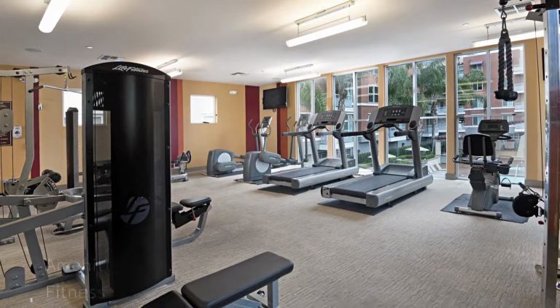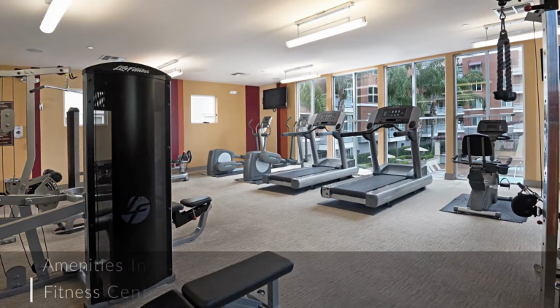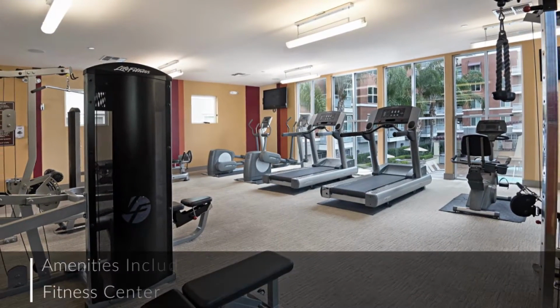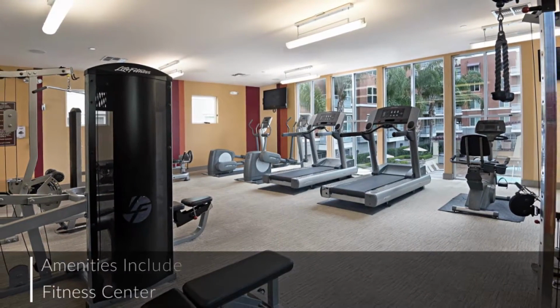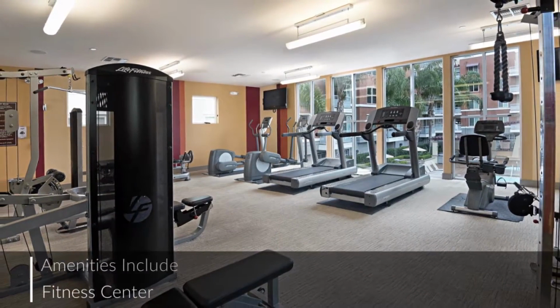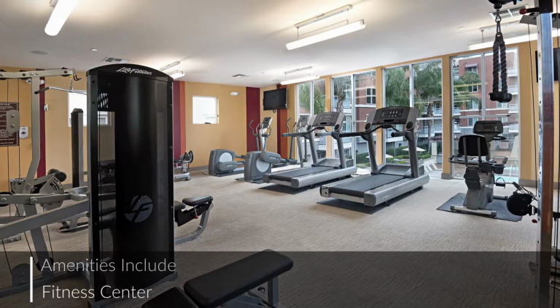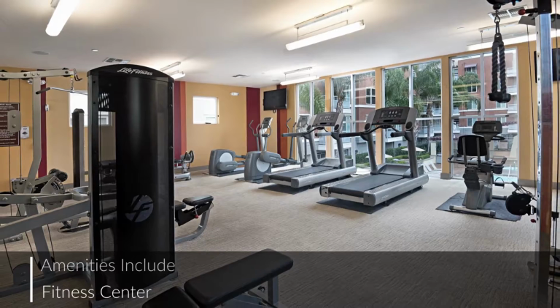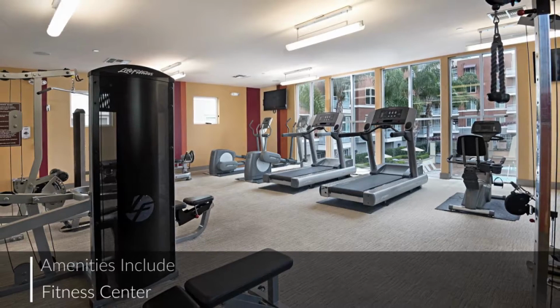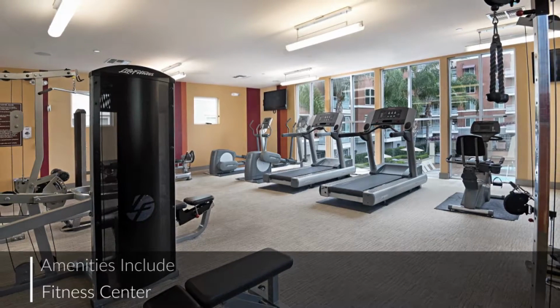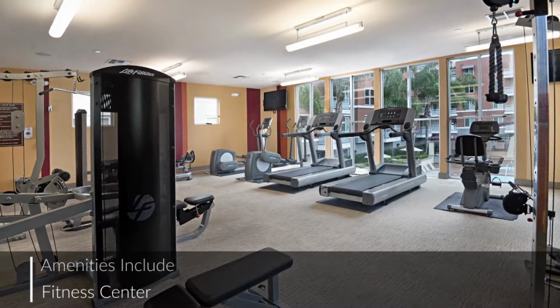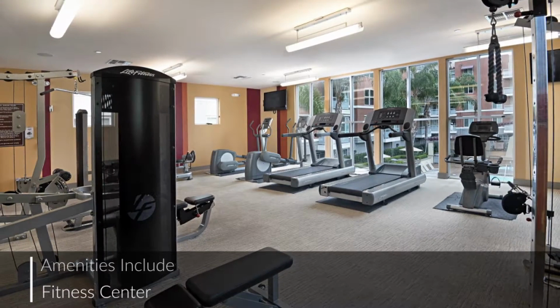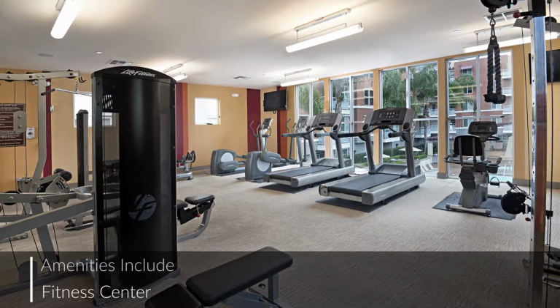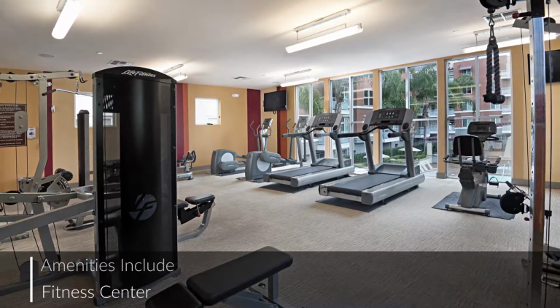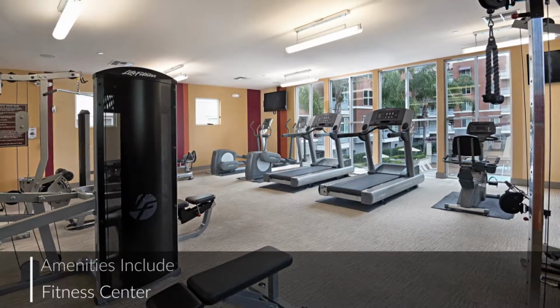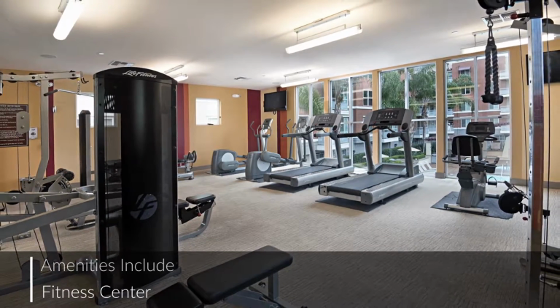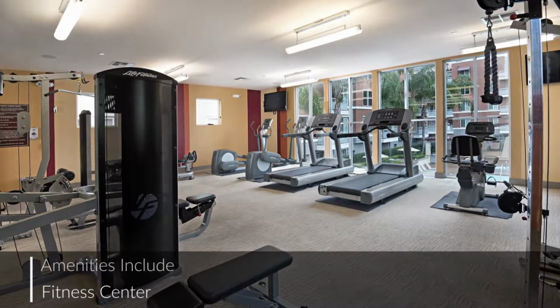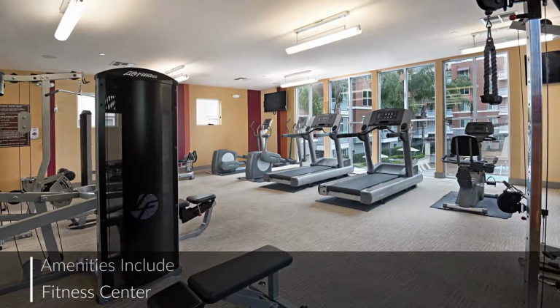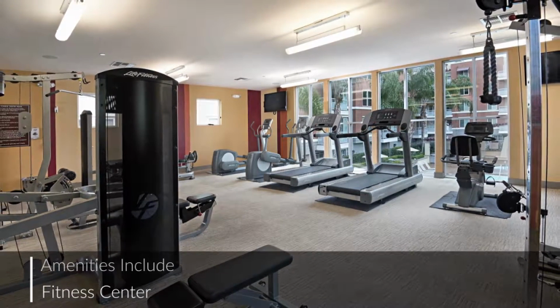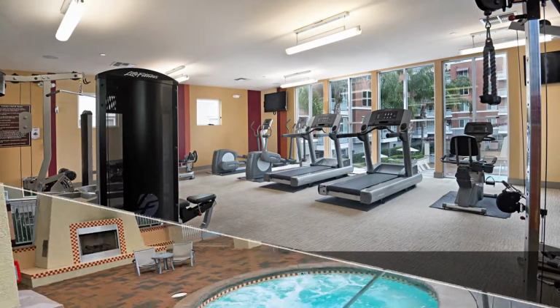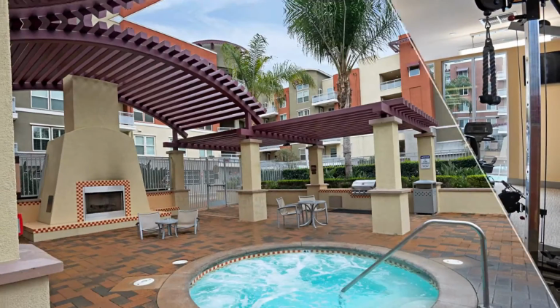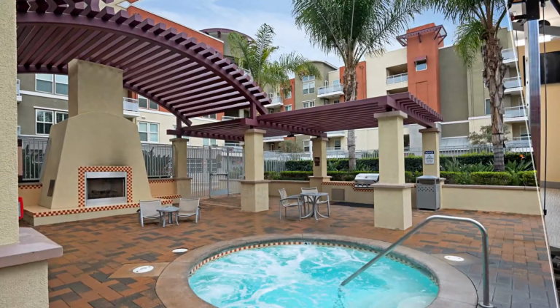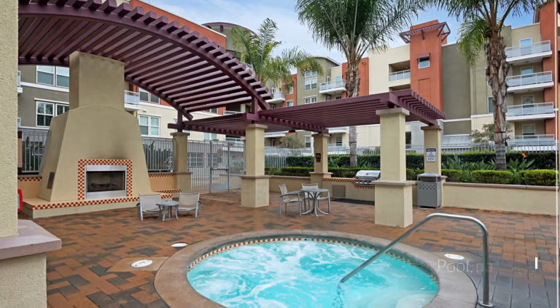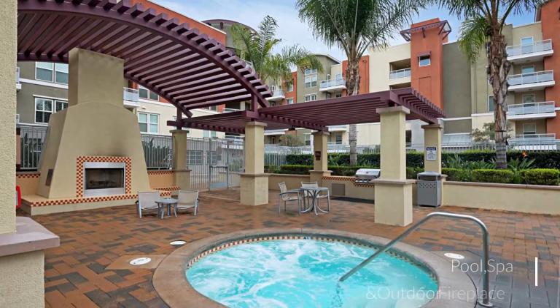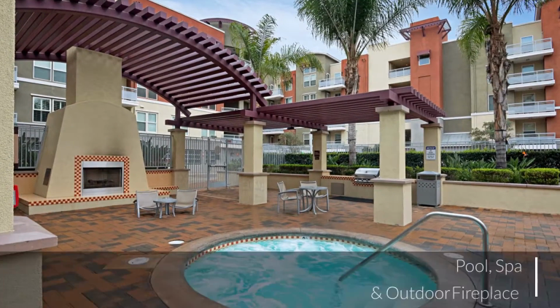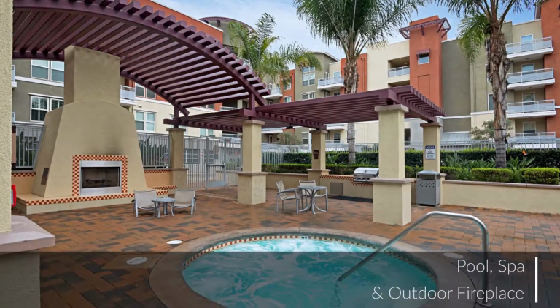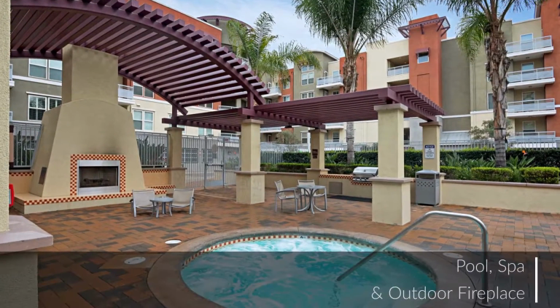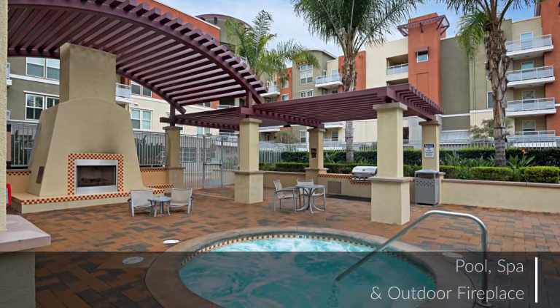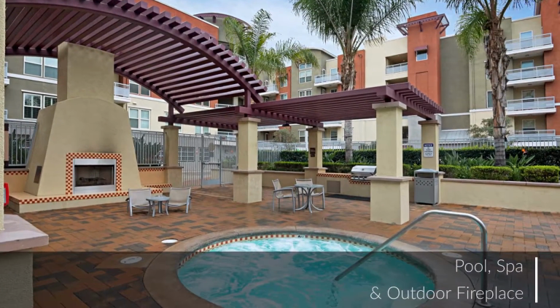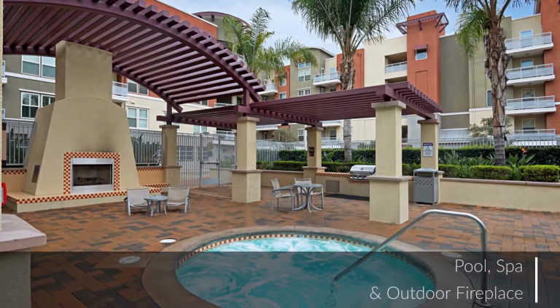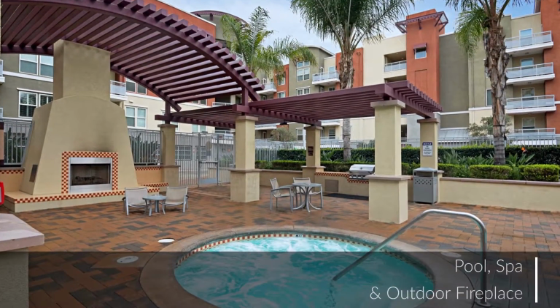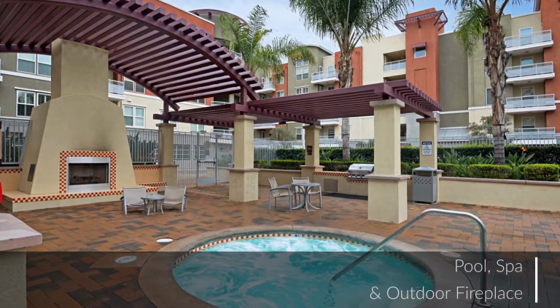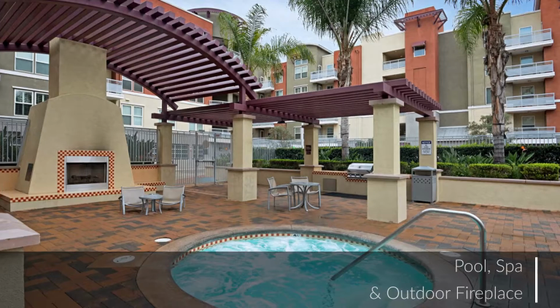The fitness center and beautiful common areas are nearby, making this a great place to lounge with friends or get in your daily workout.